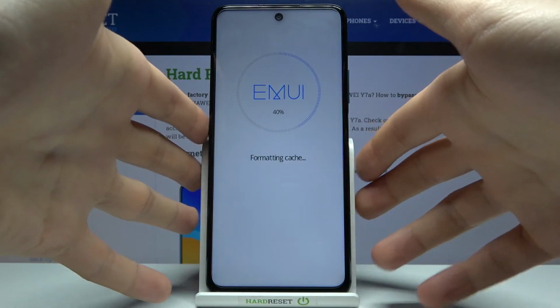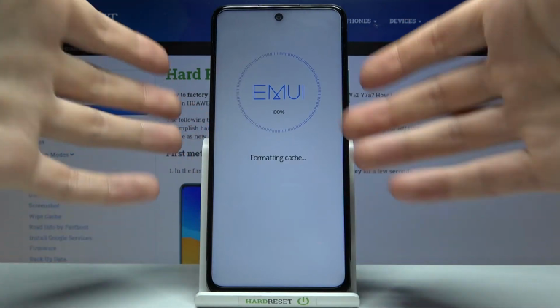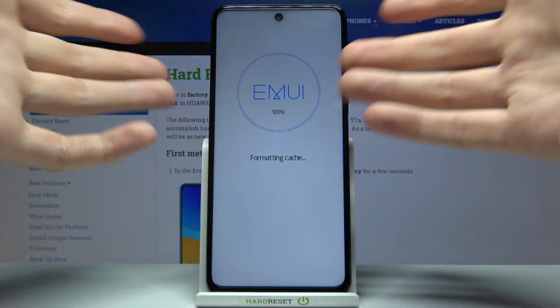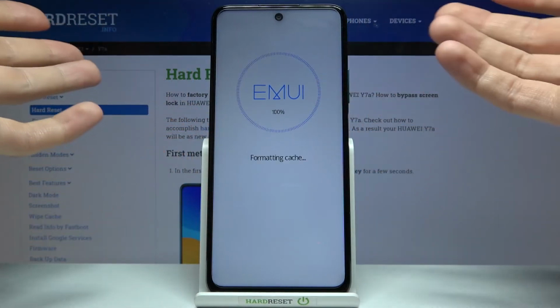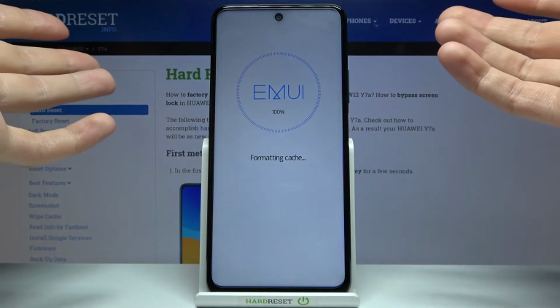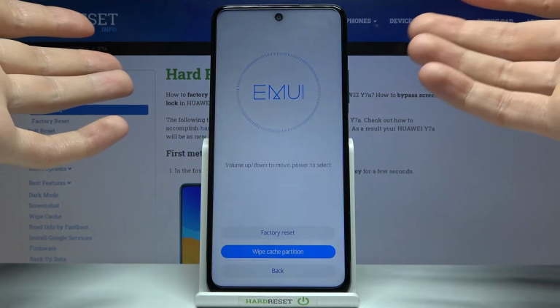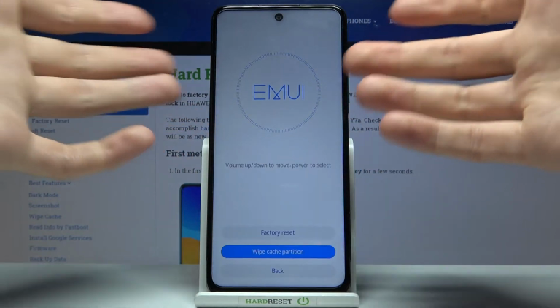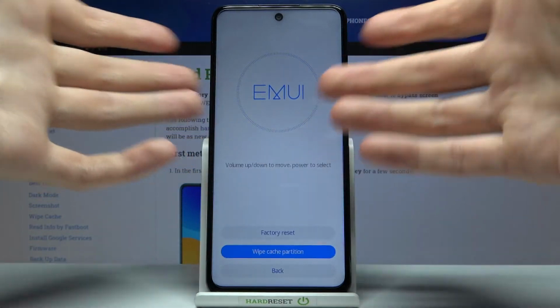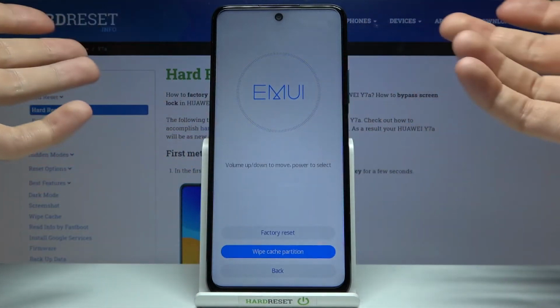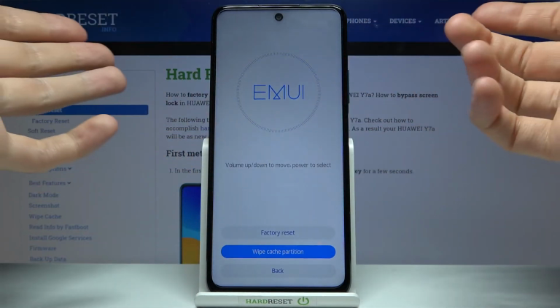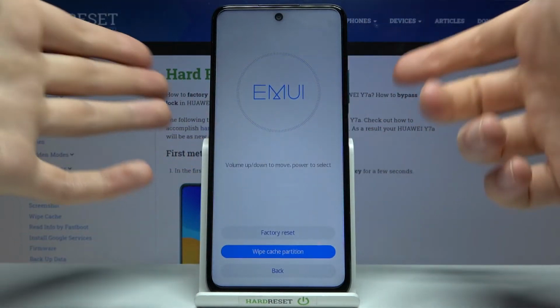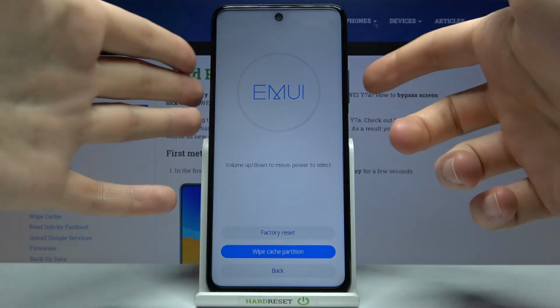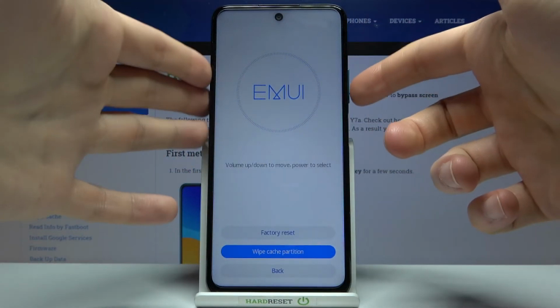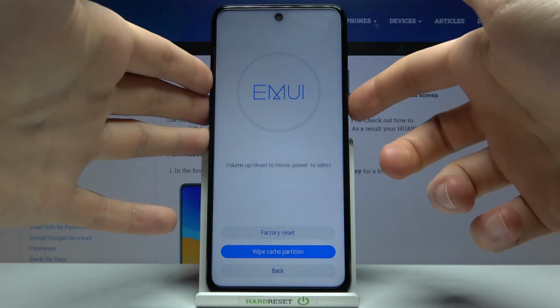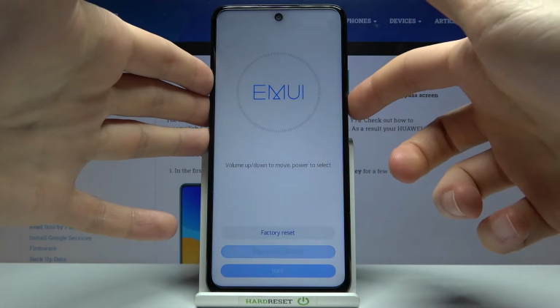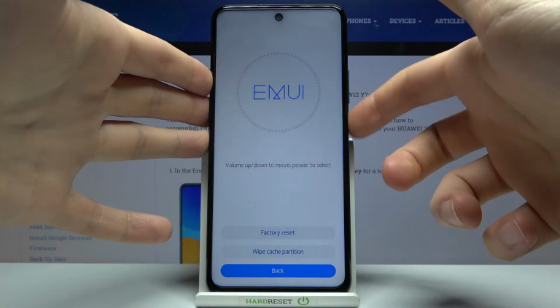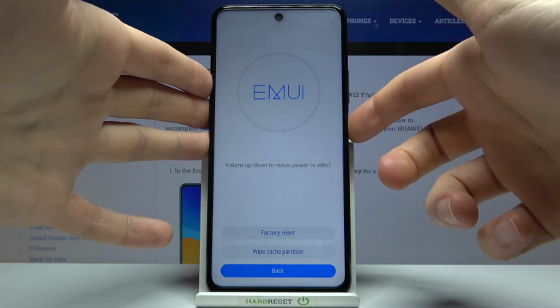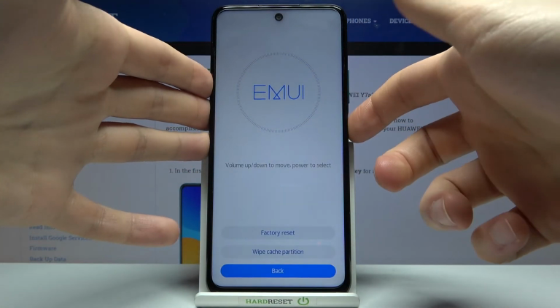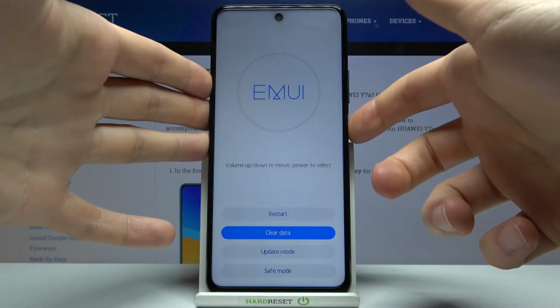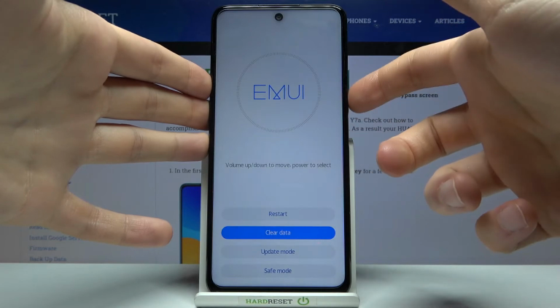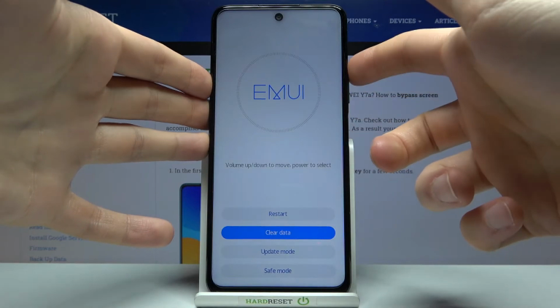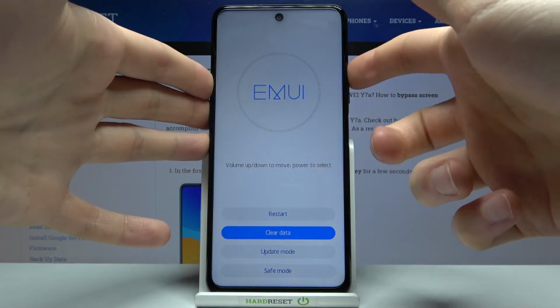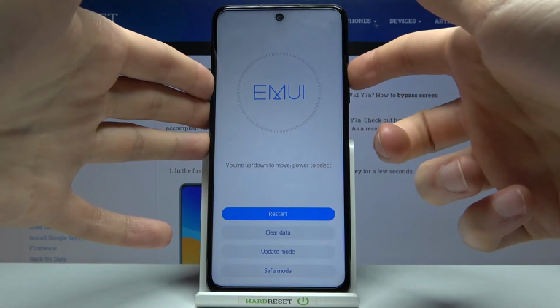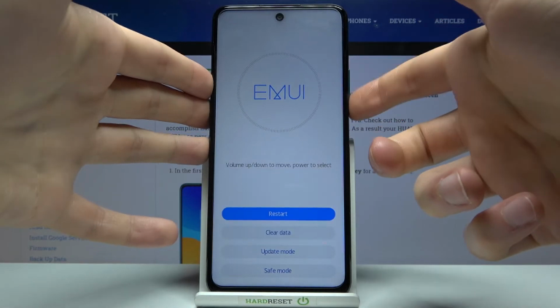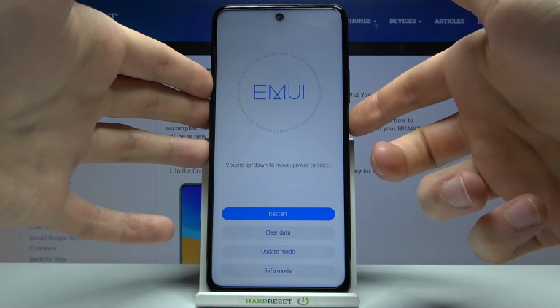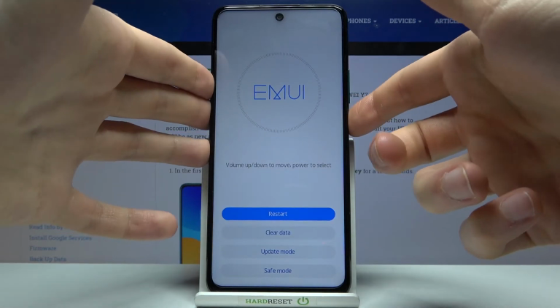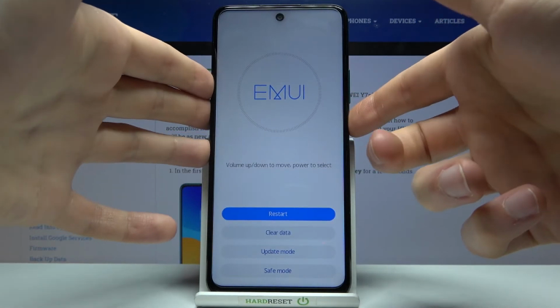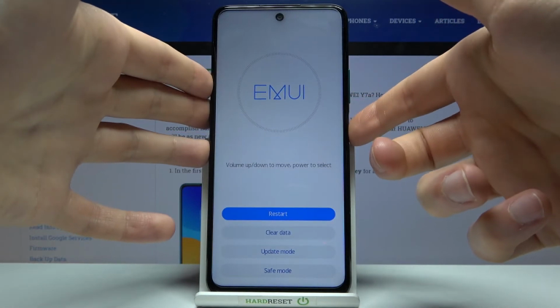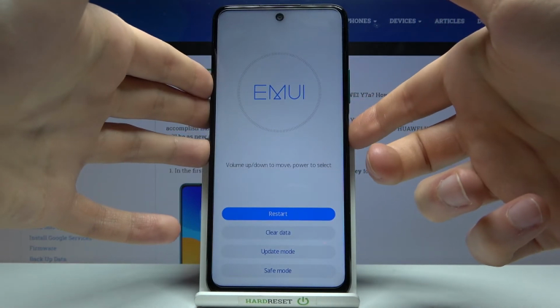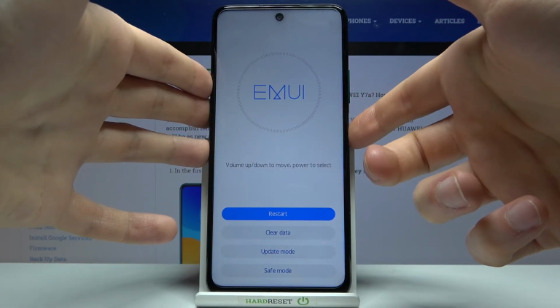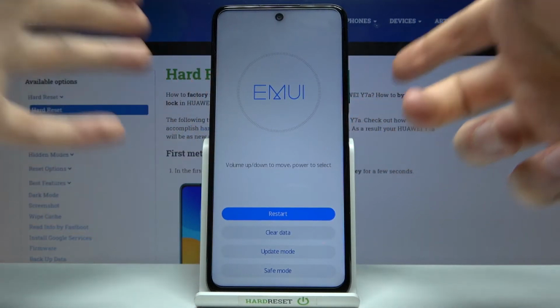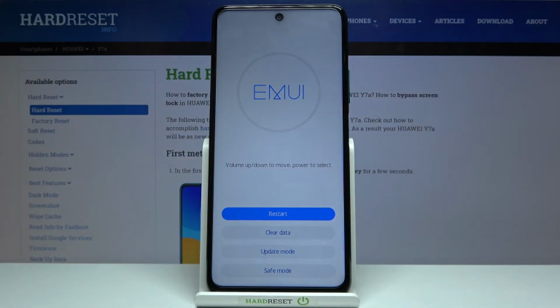After a few seconds, the cache wipe completes and after that what you have to do is go back and restart your device.